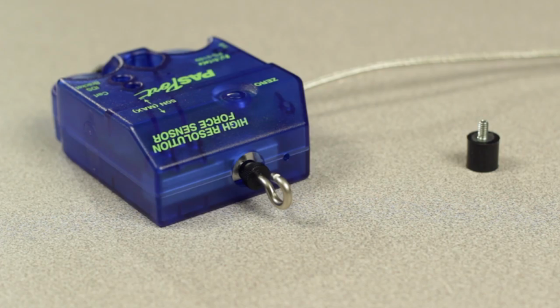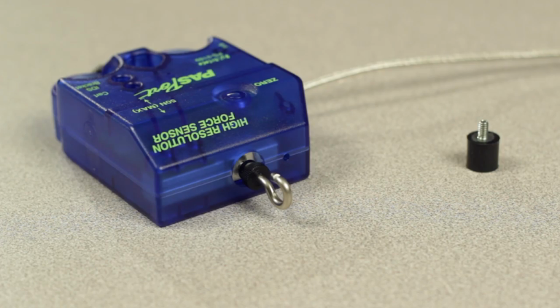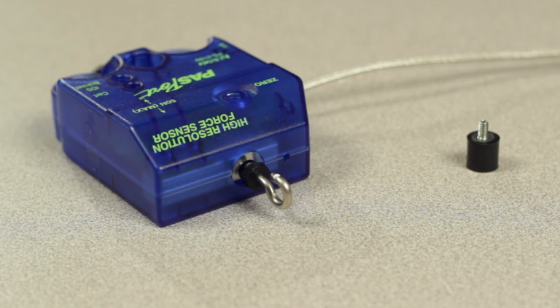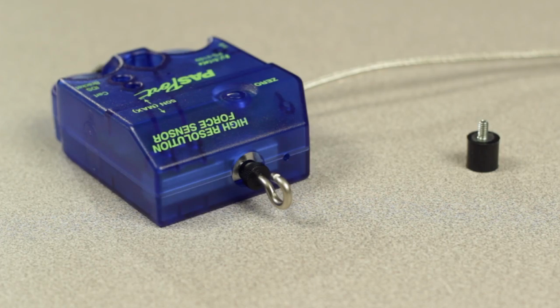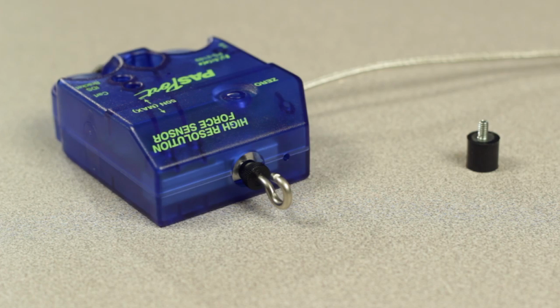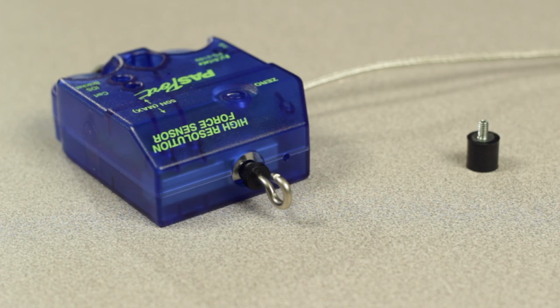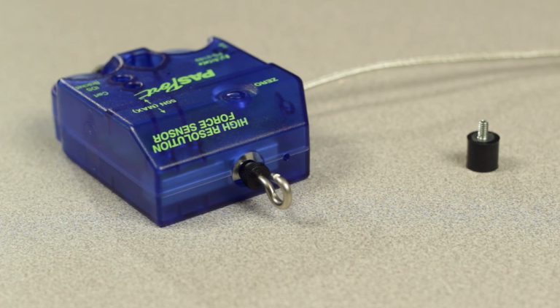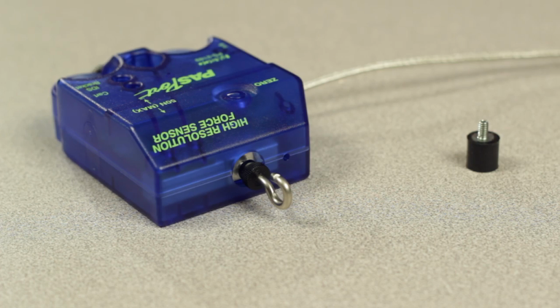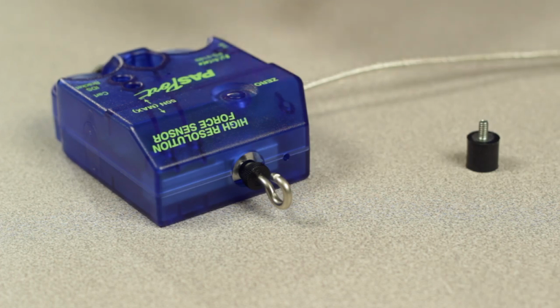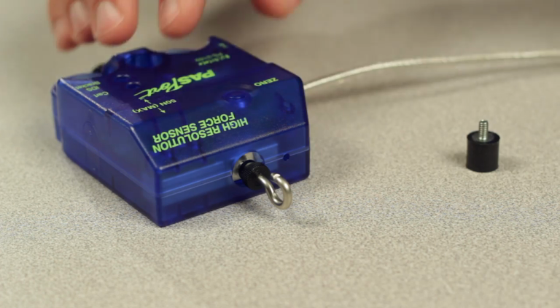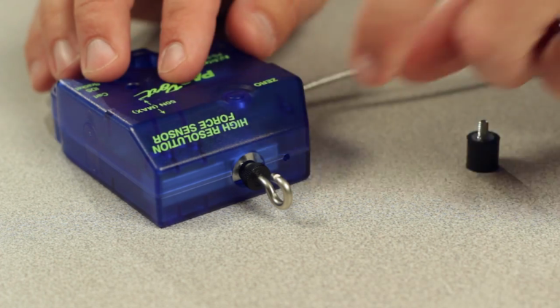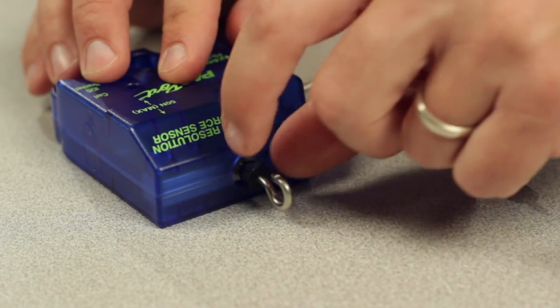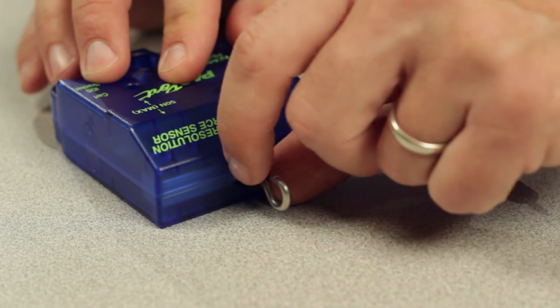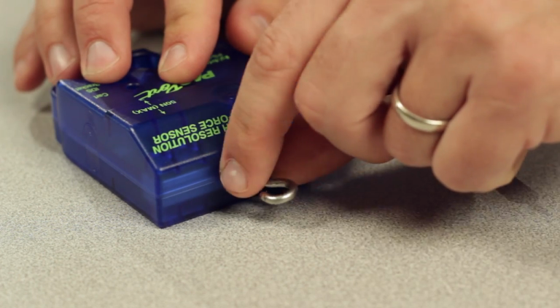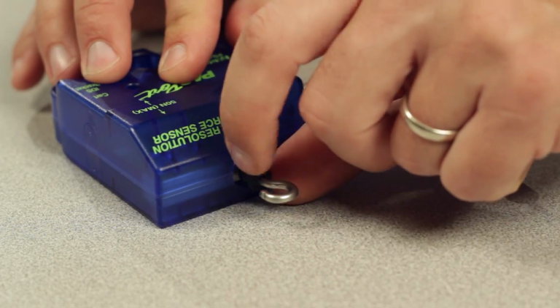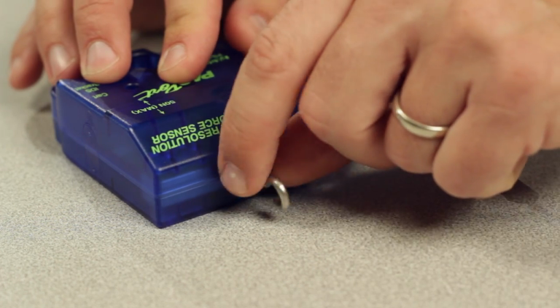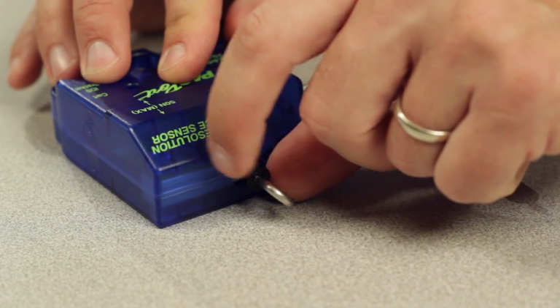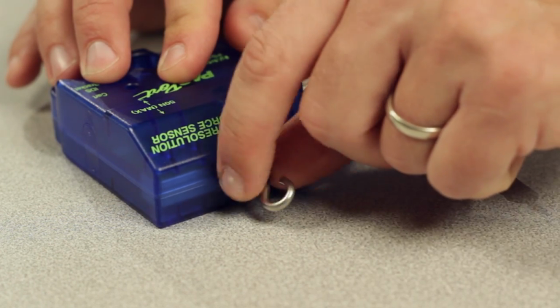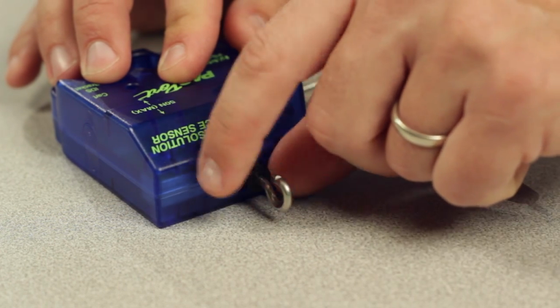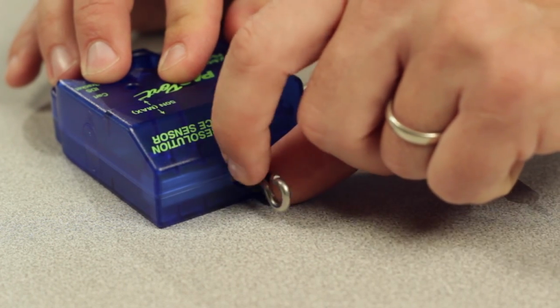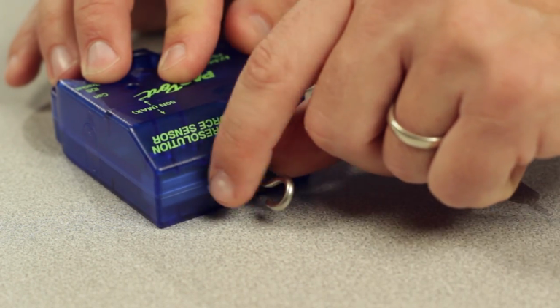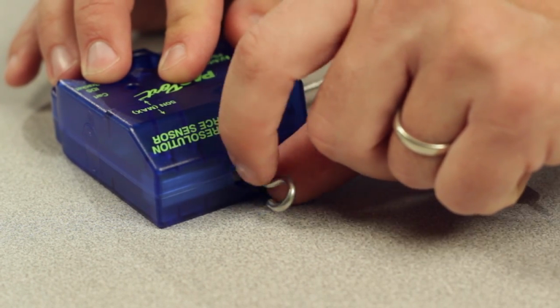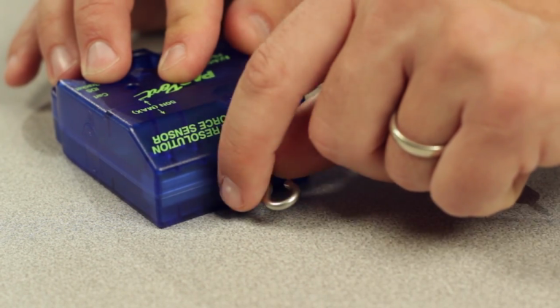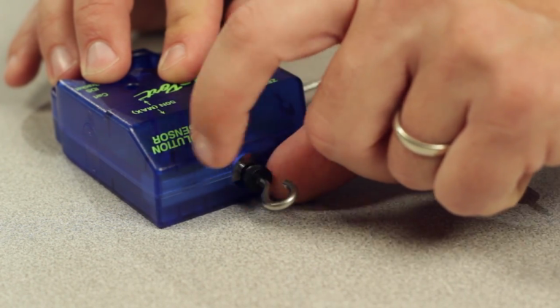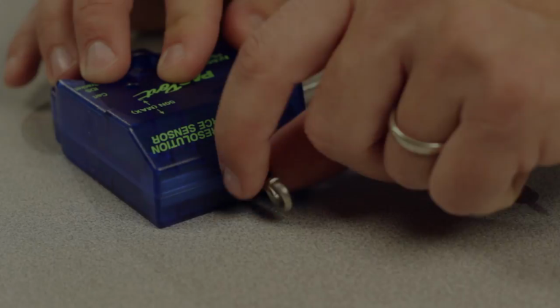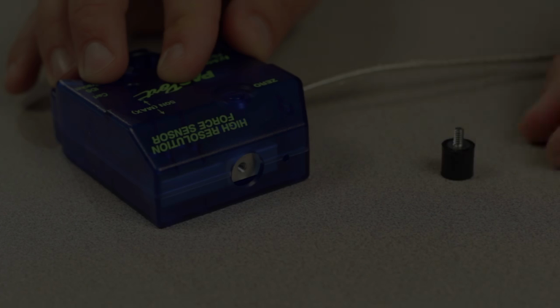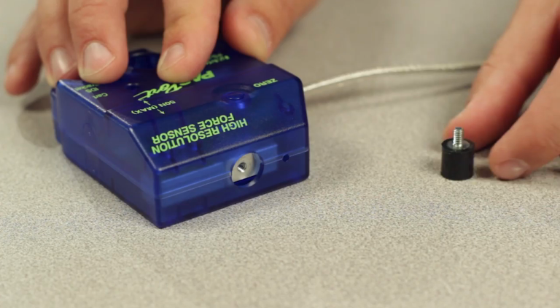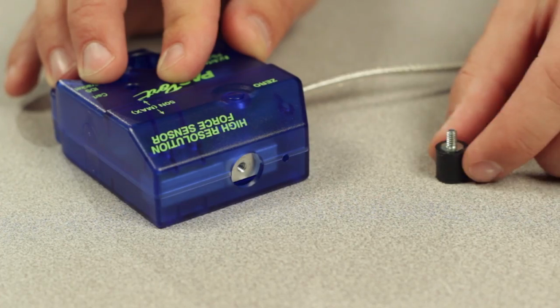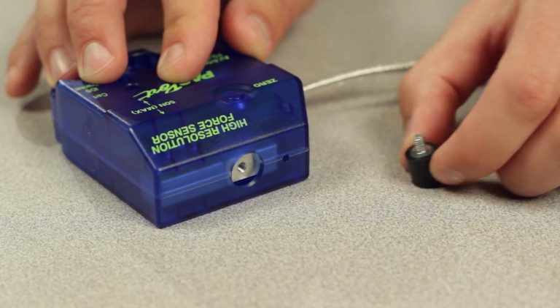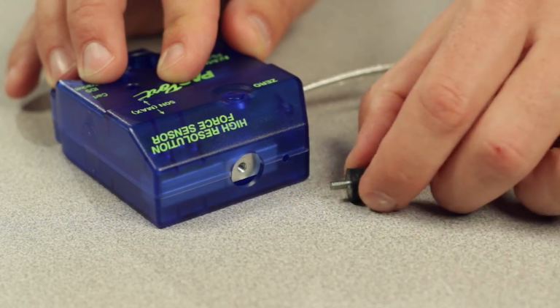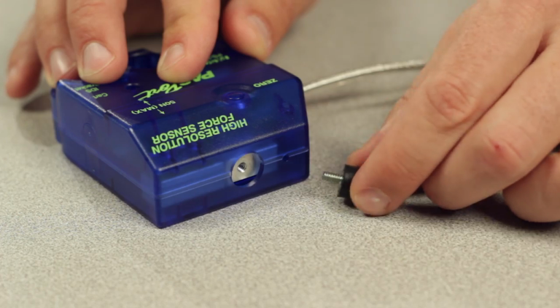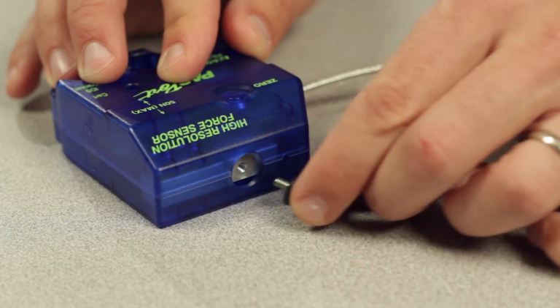Each sensor comes with a hook and rubber bumper attachment that can be mounted to the front of the sensor when making push or pull force measurements.